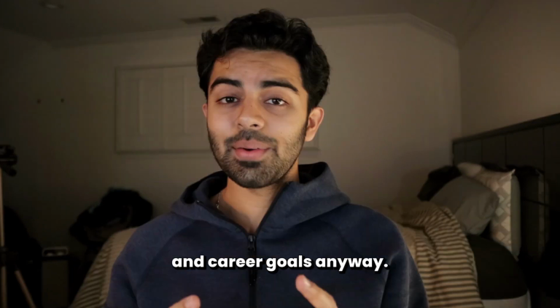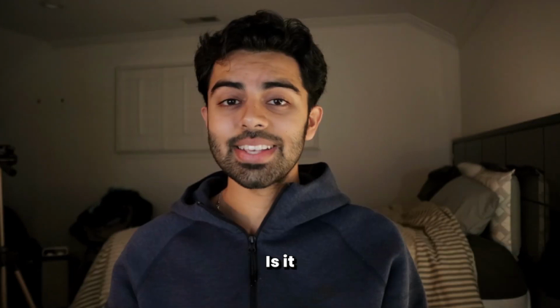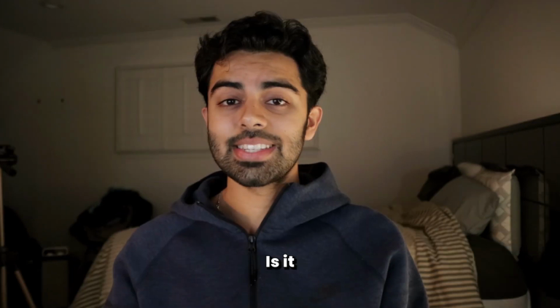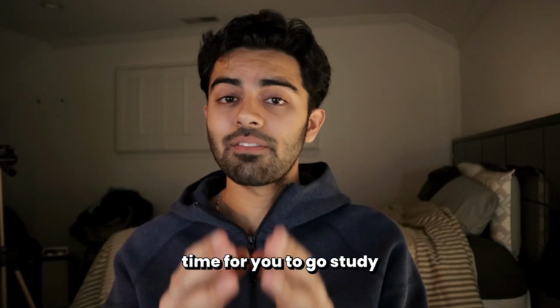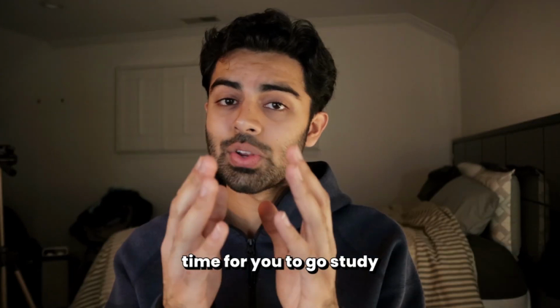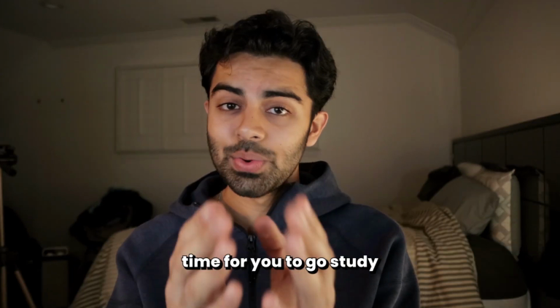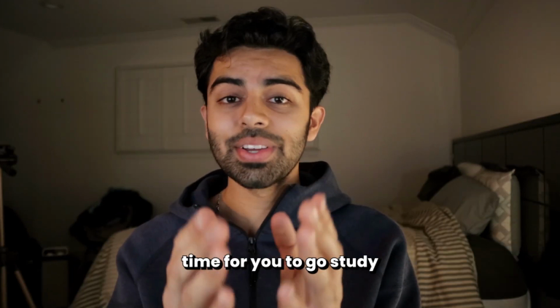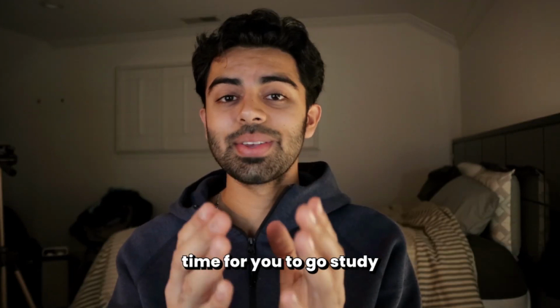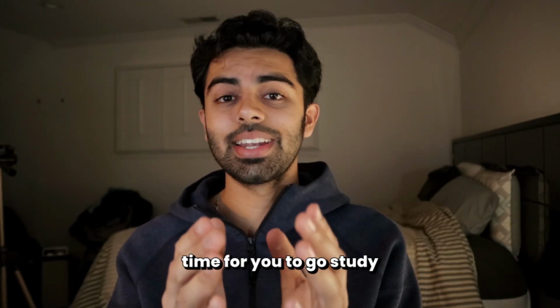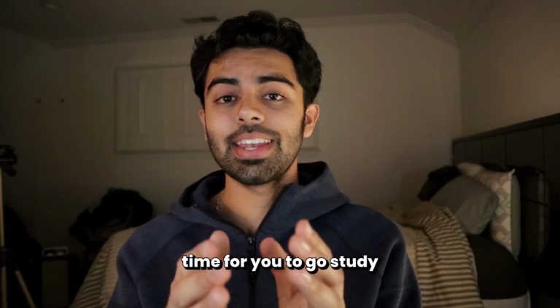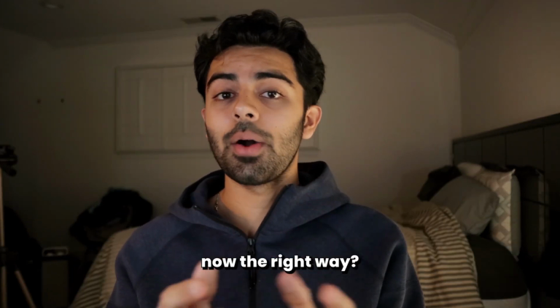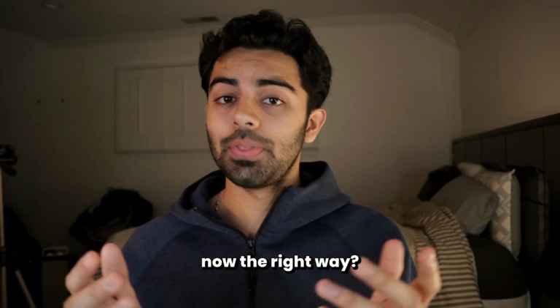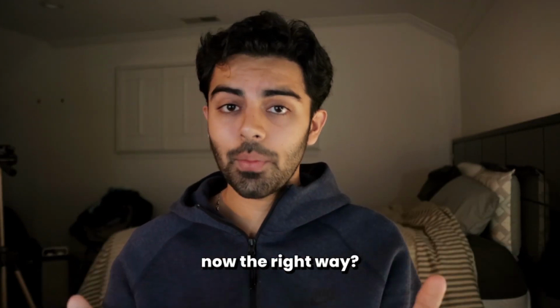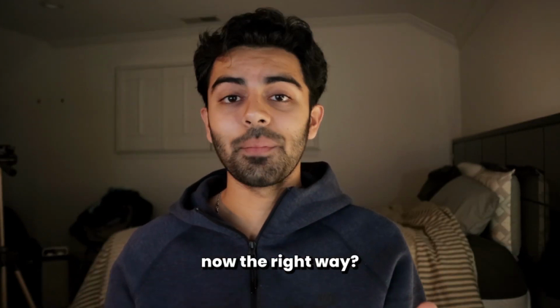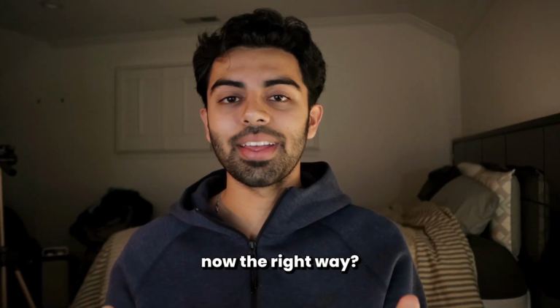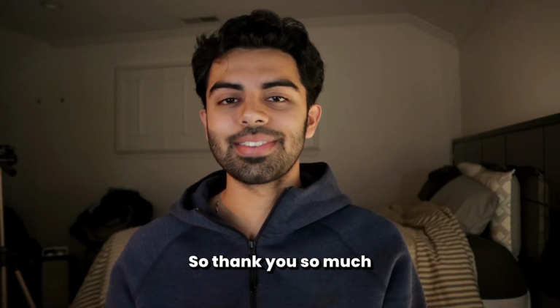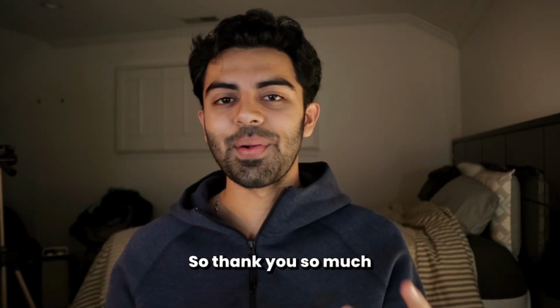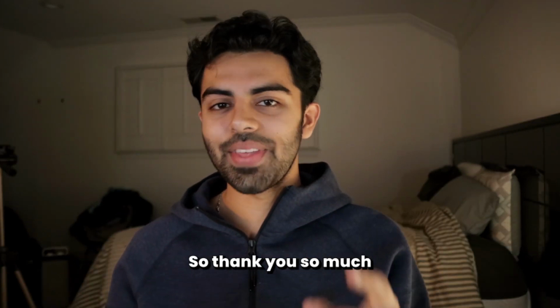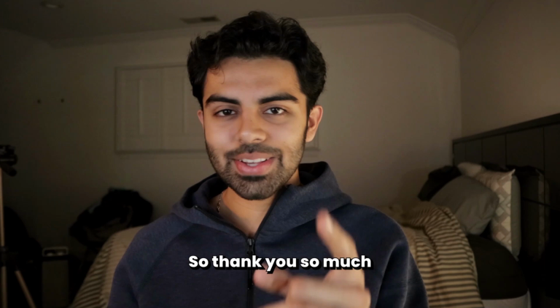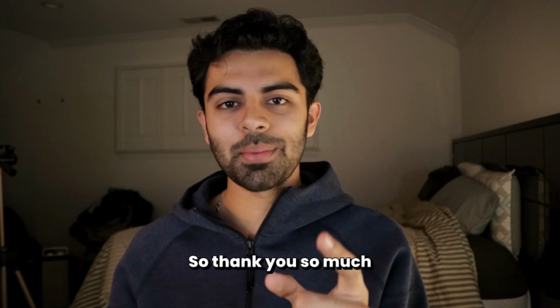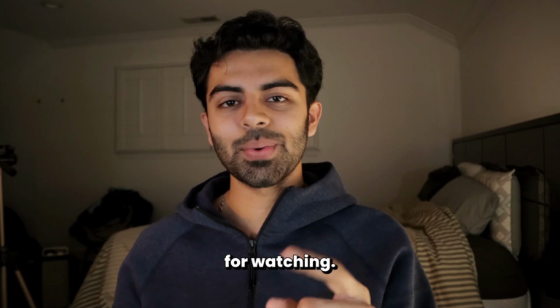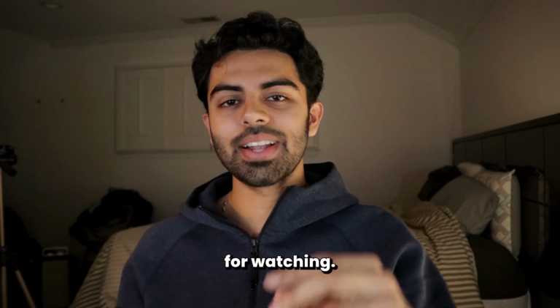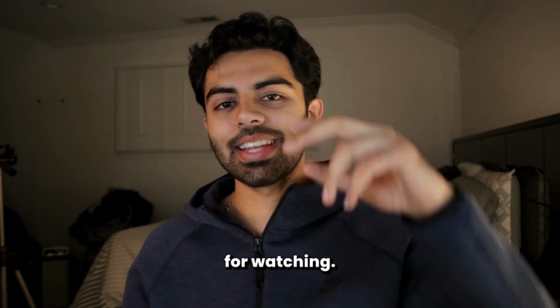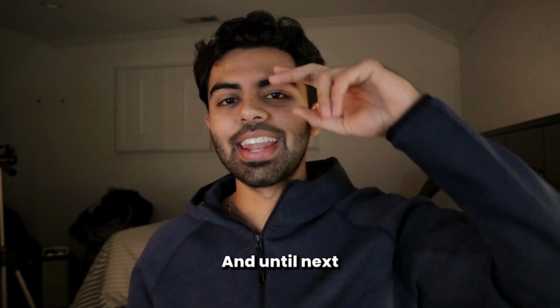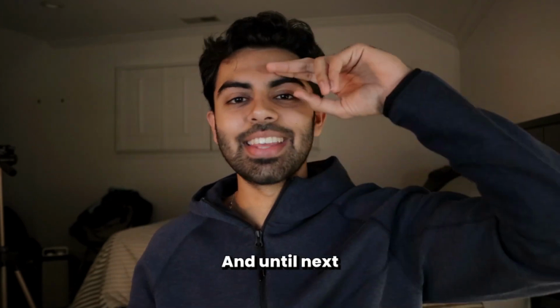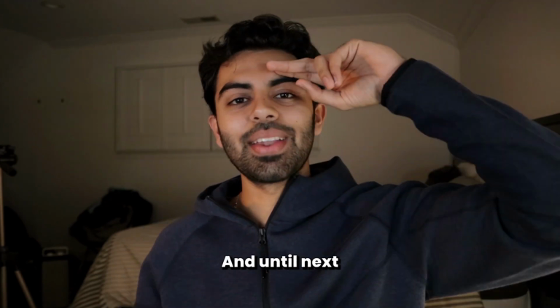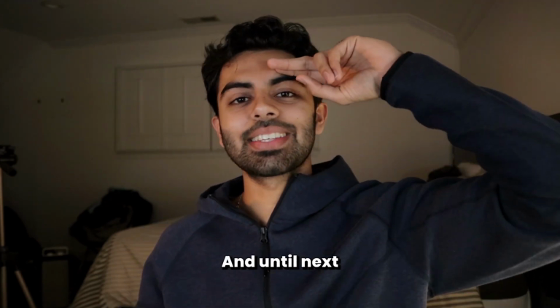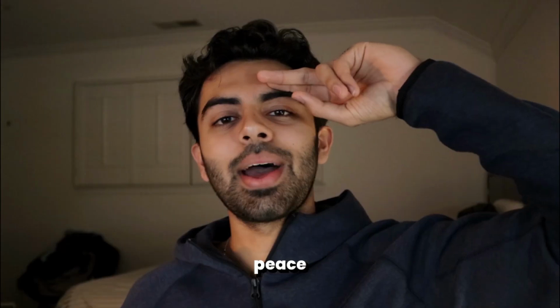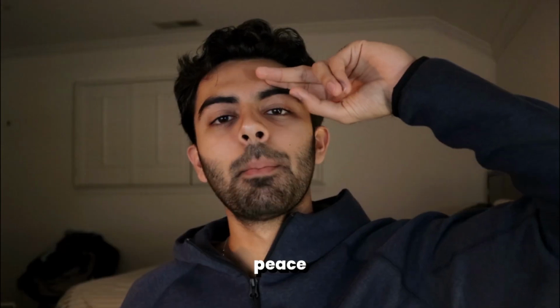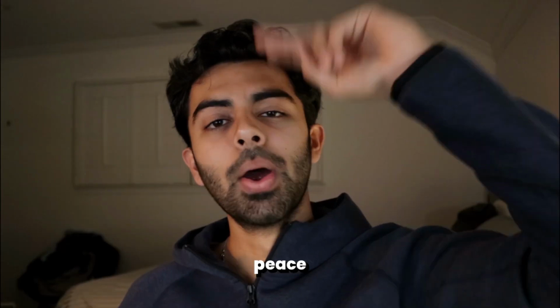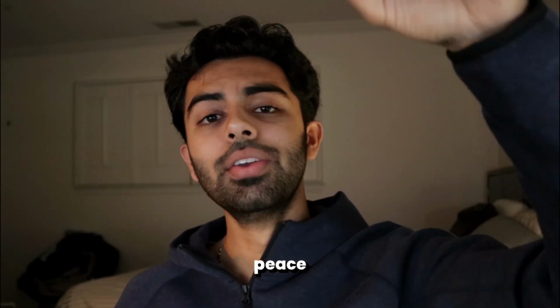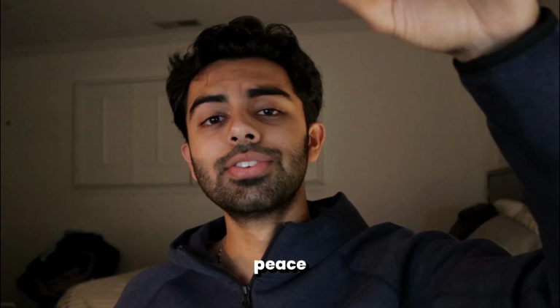Anyway, it's time for you to go study now the right way. Thank you so much for watching, and until next time, peace!